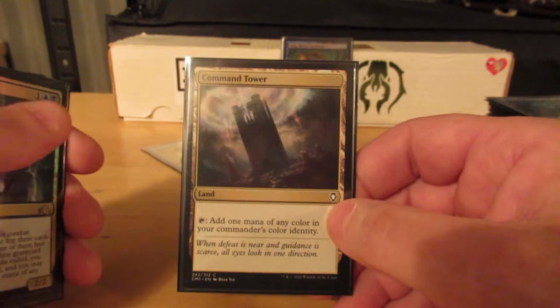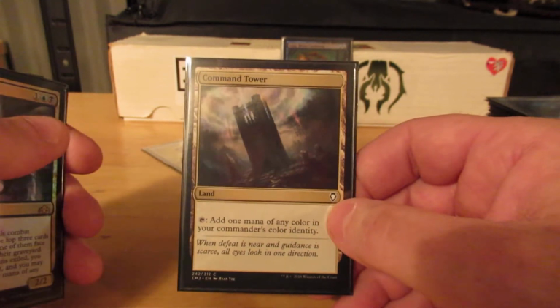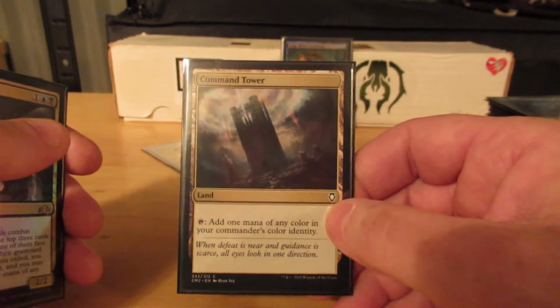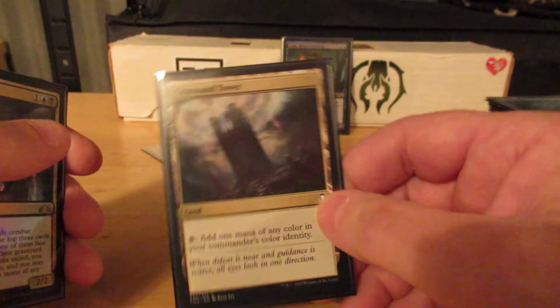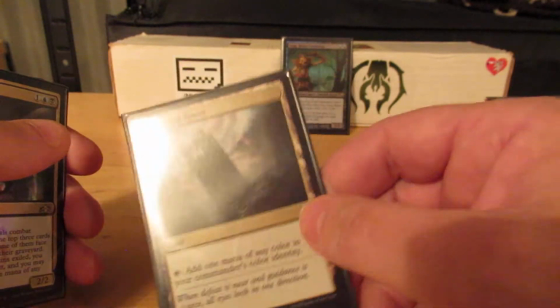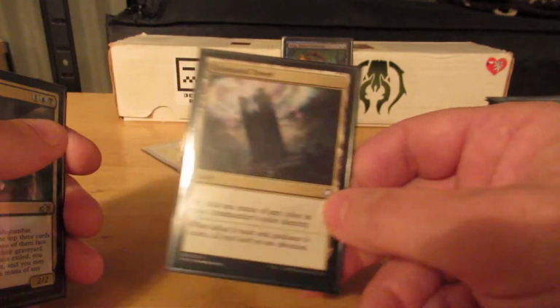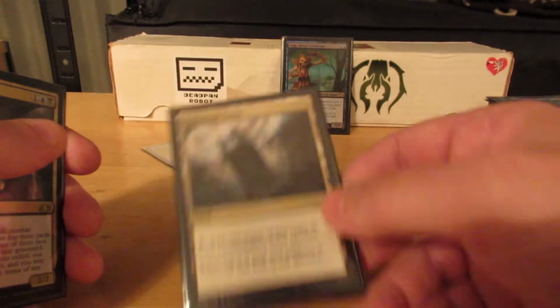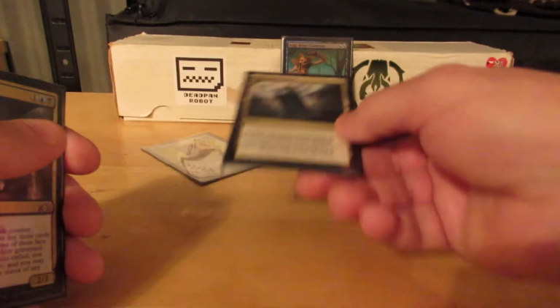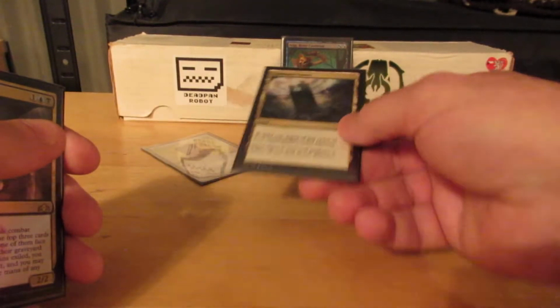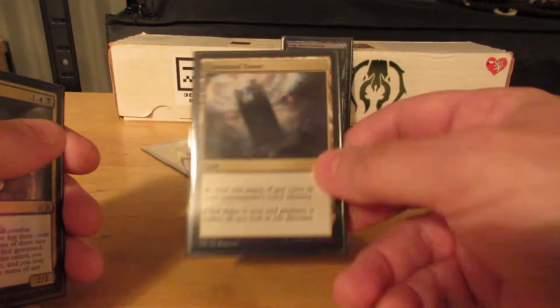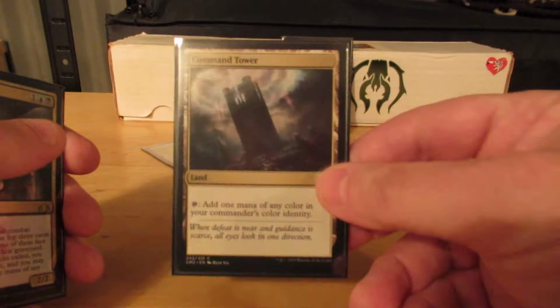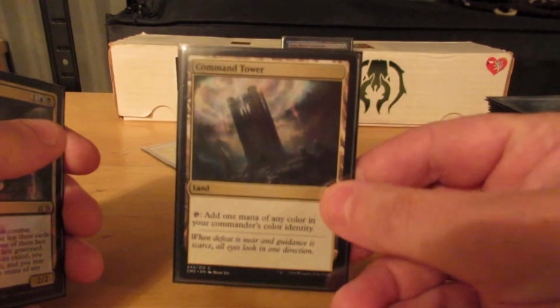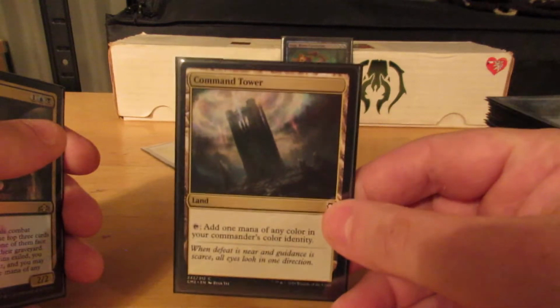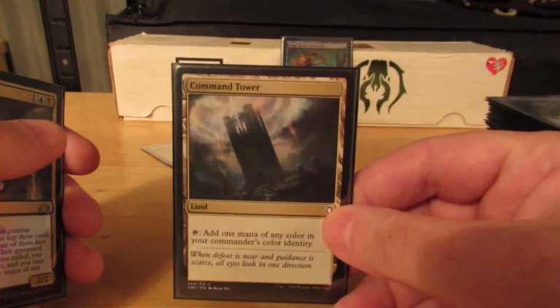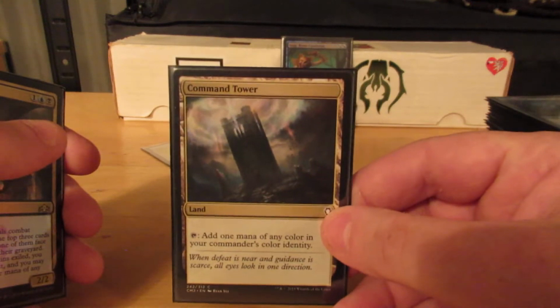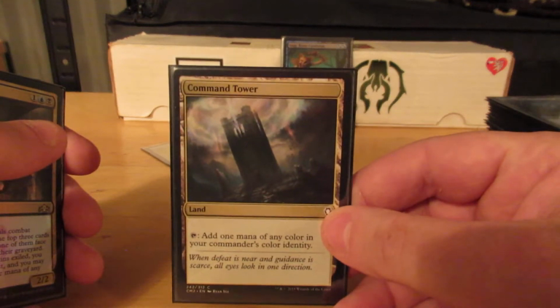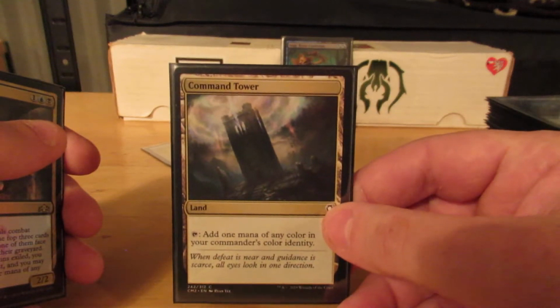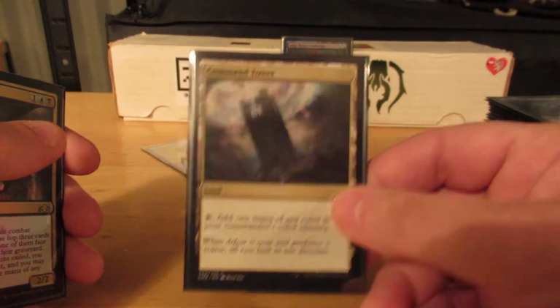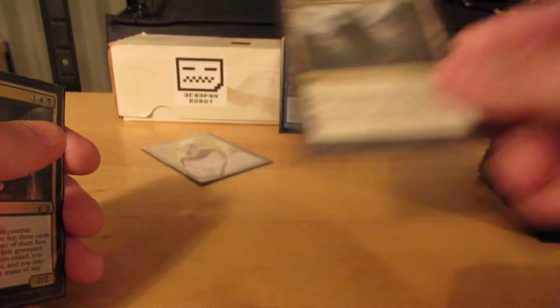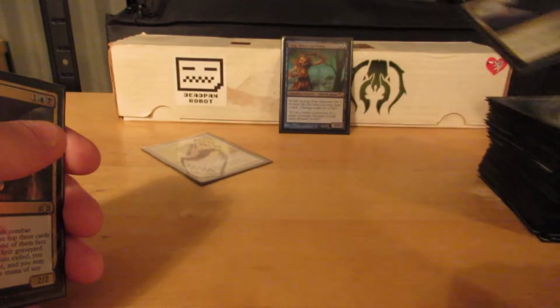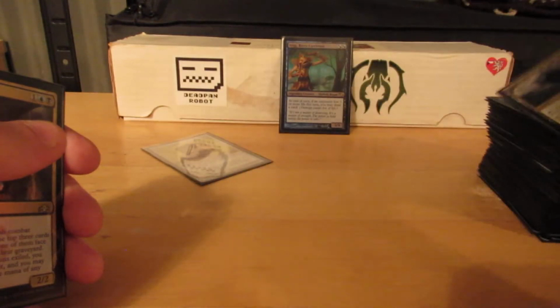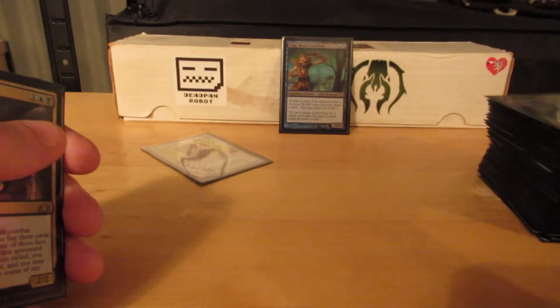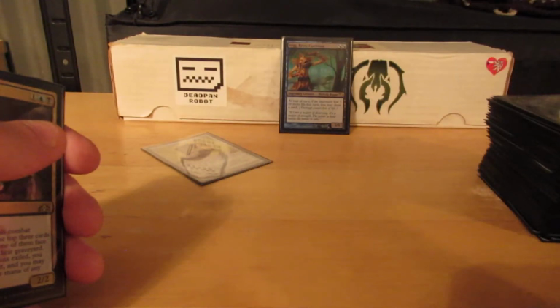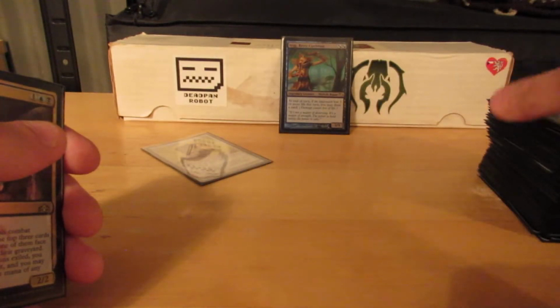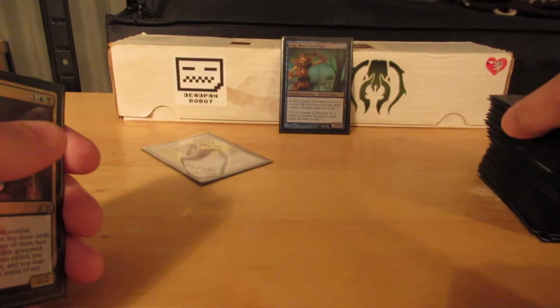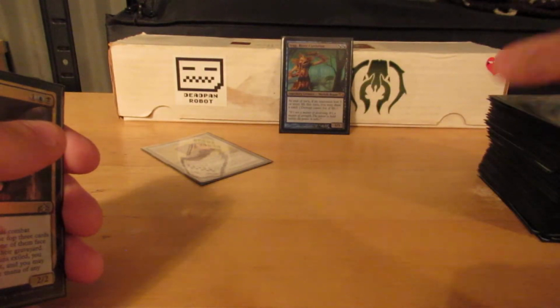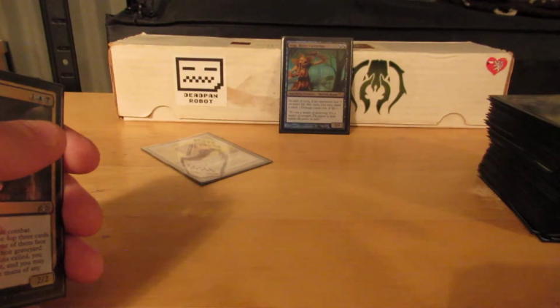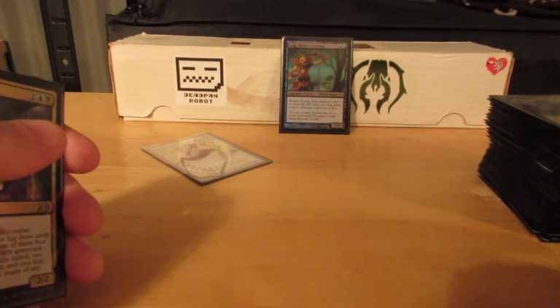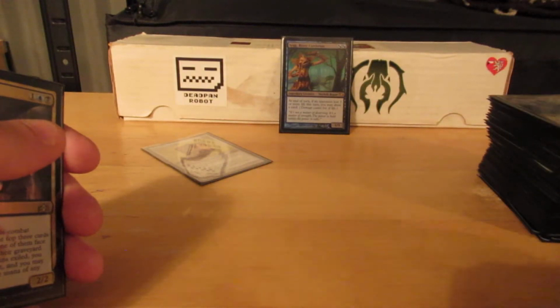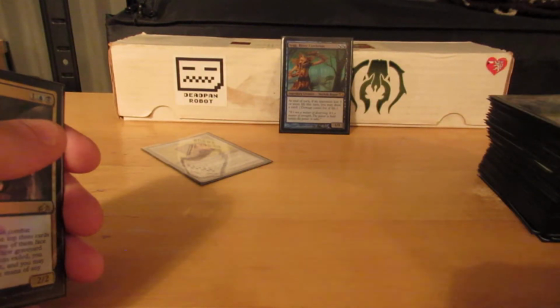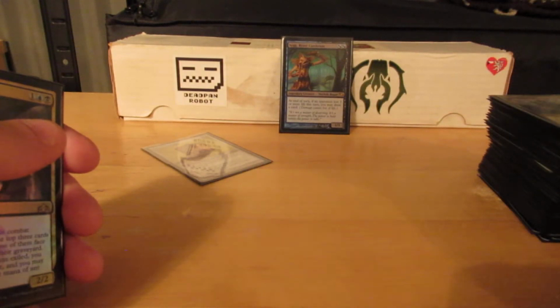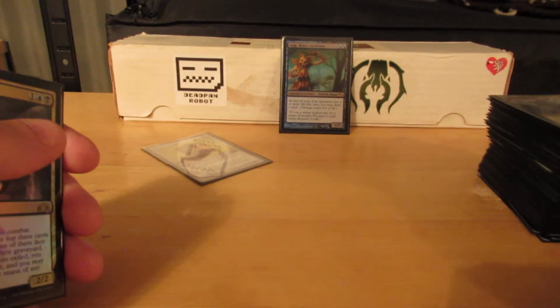Command Tower — add black or blue to my mana pool in this deck.